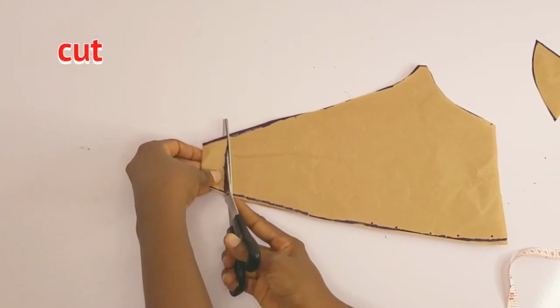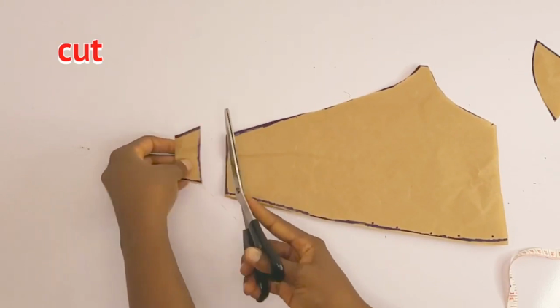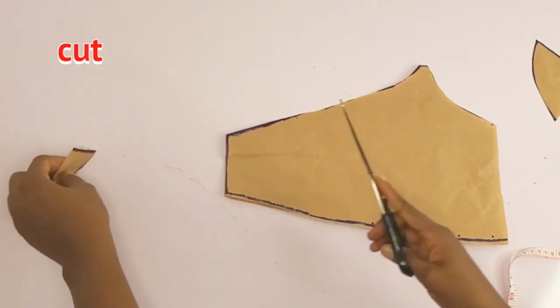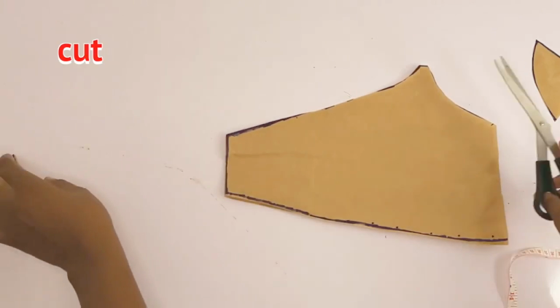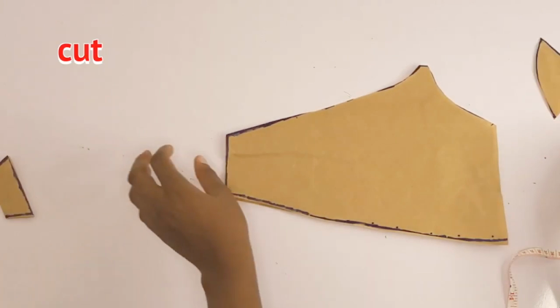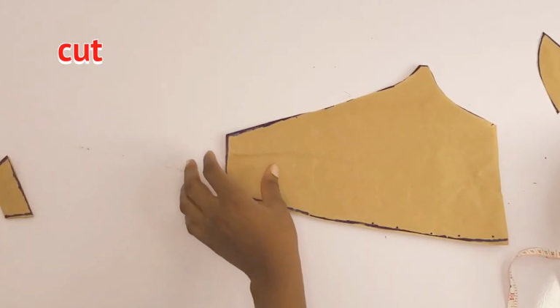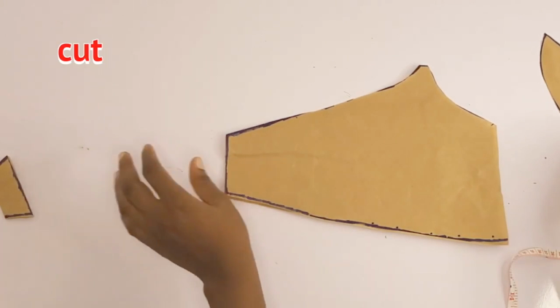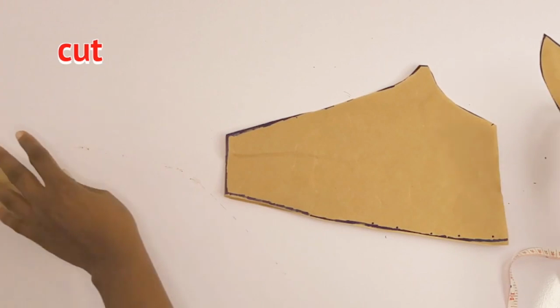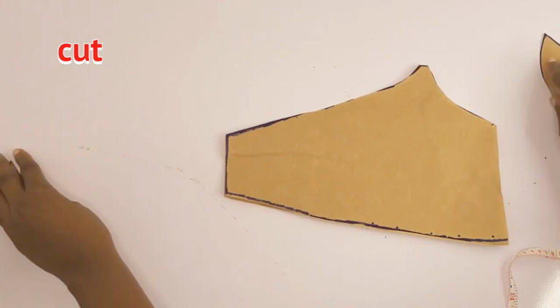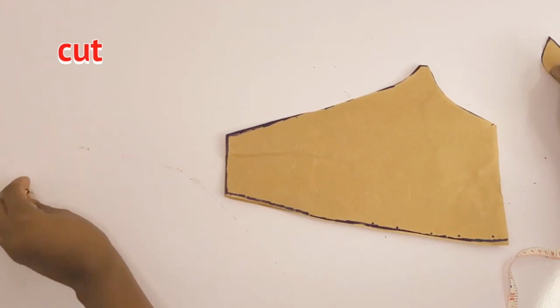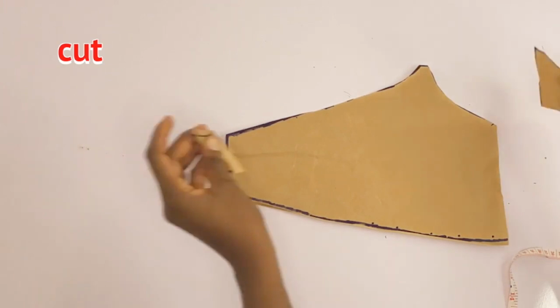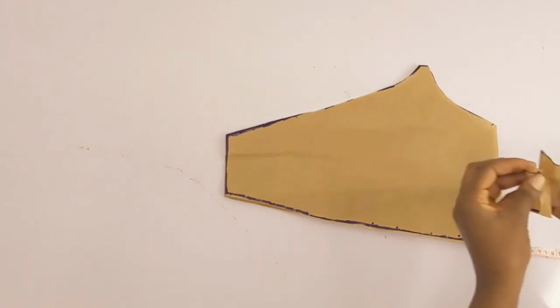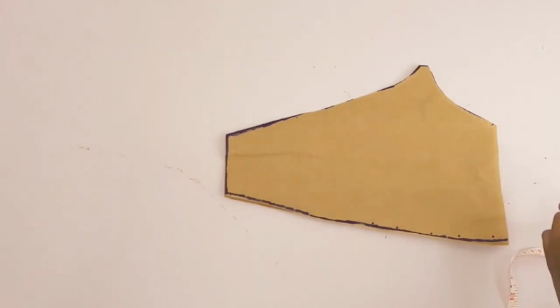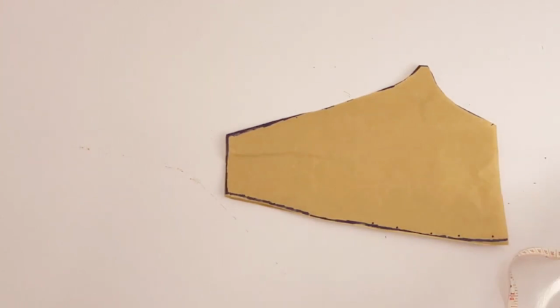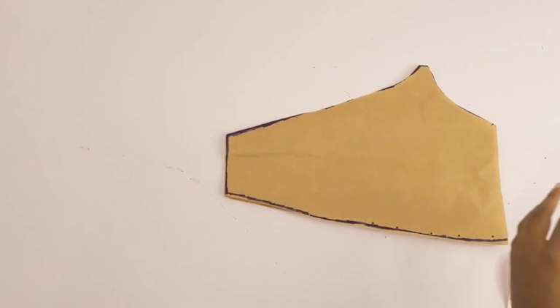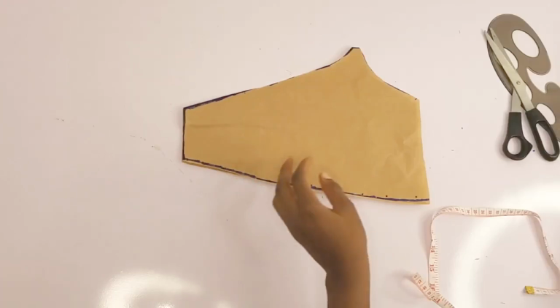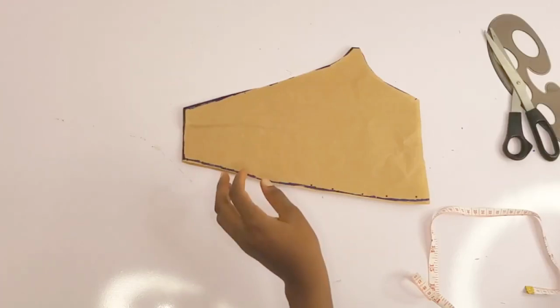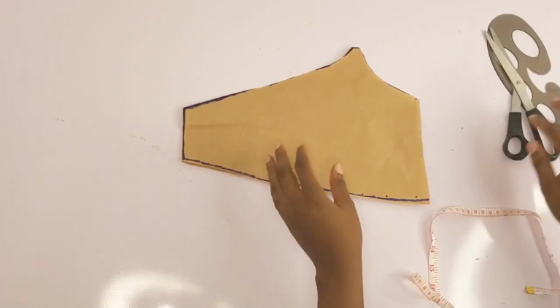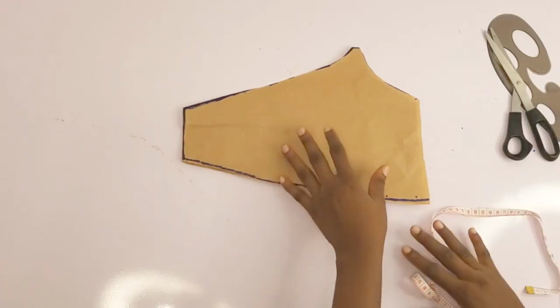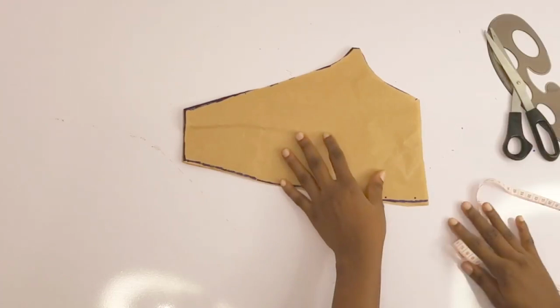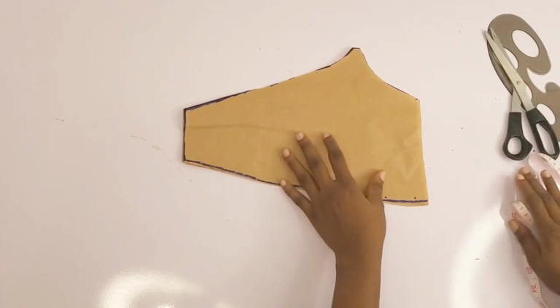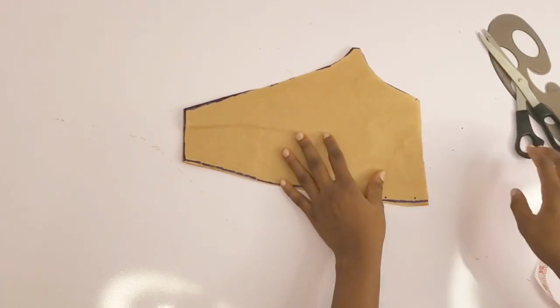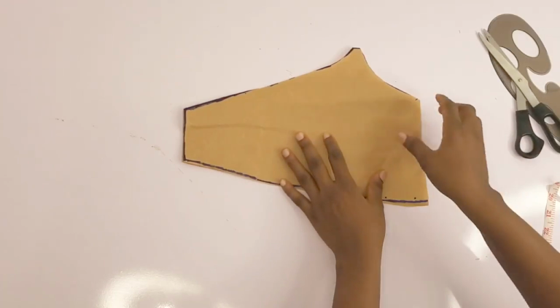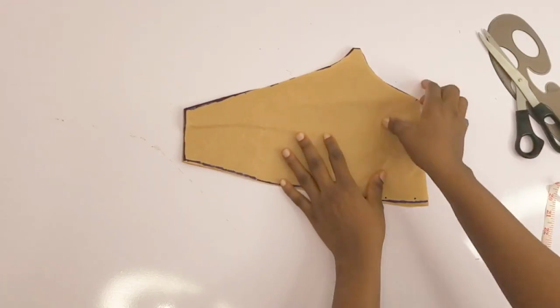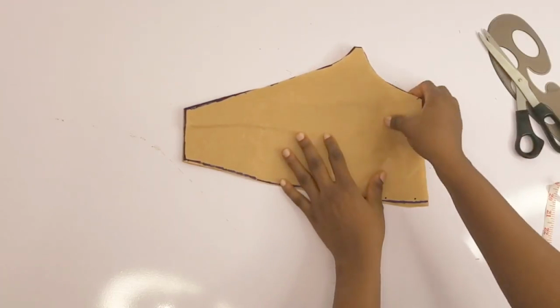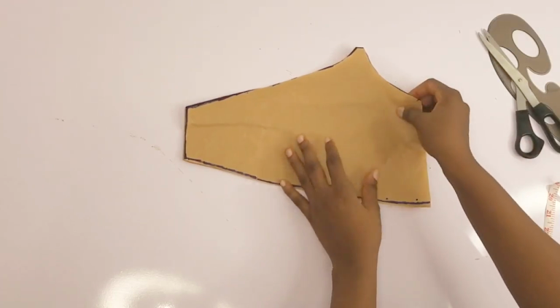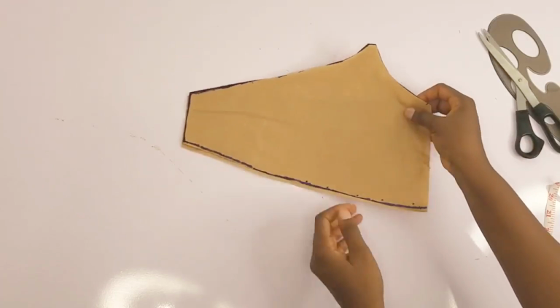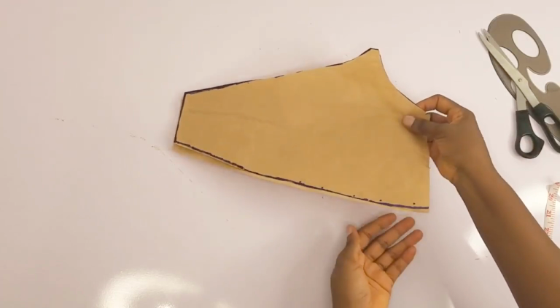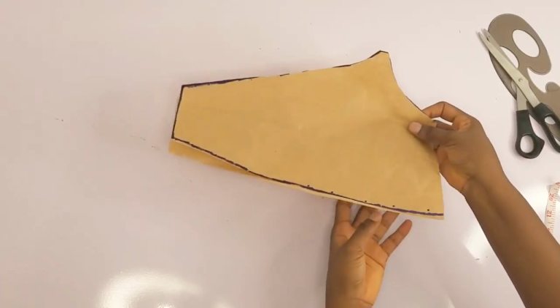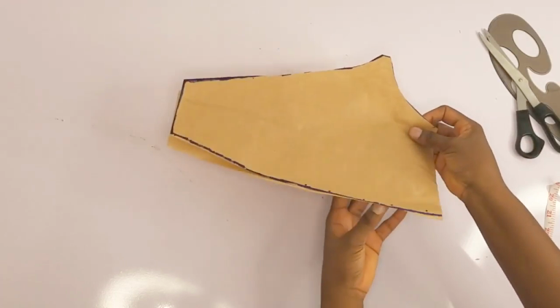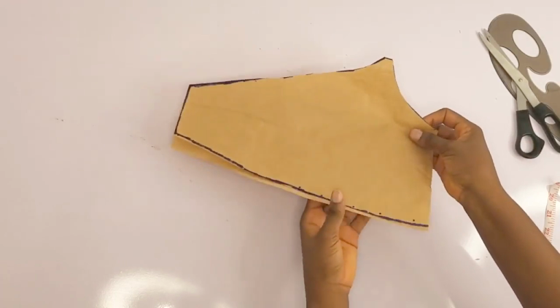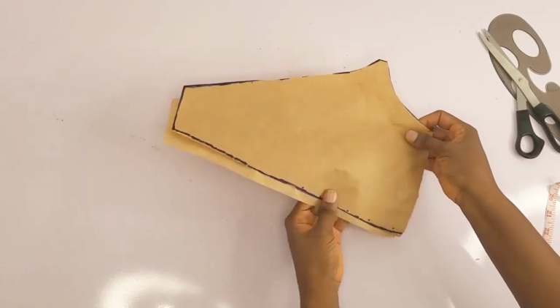Now let's create the back pattern for this top. I now have the two front pieces created.